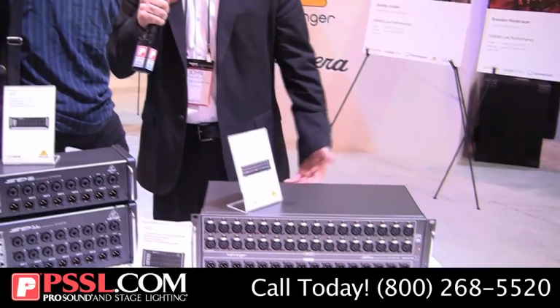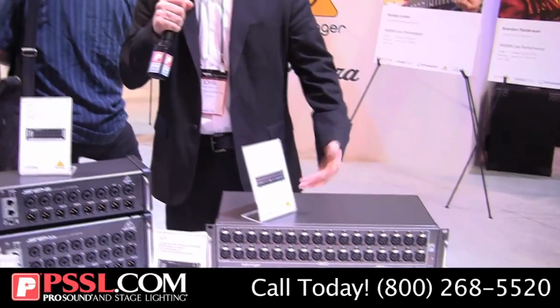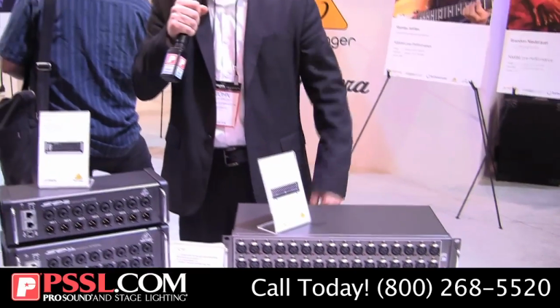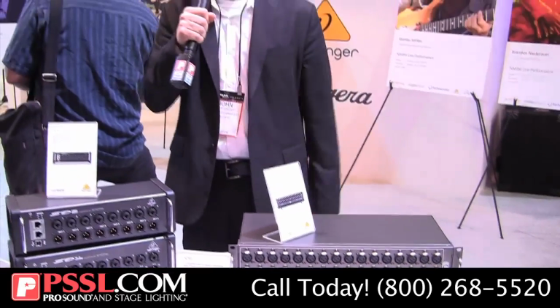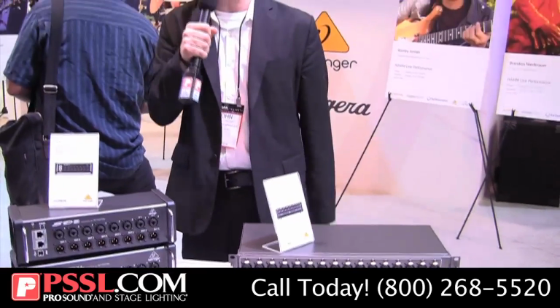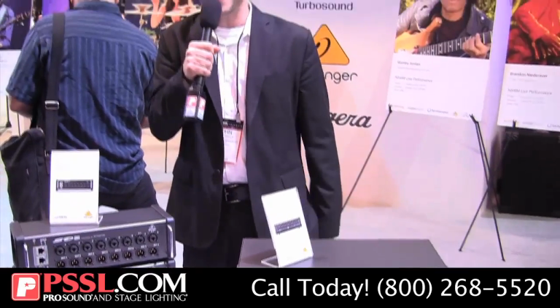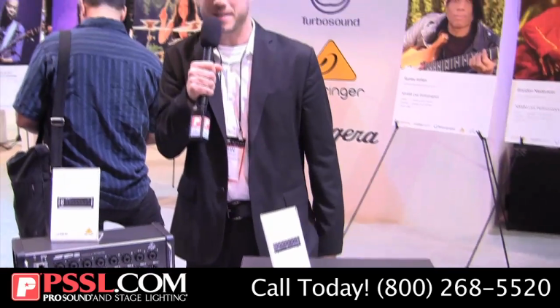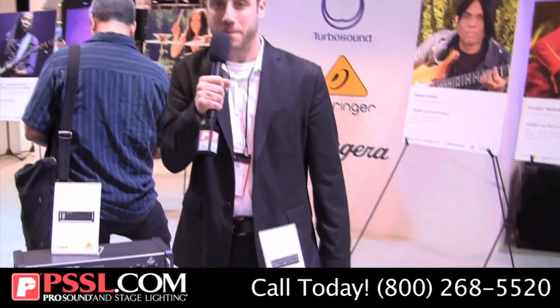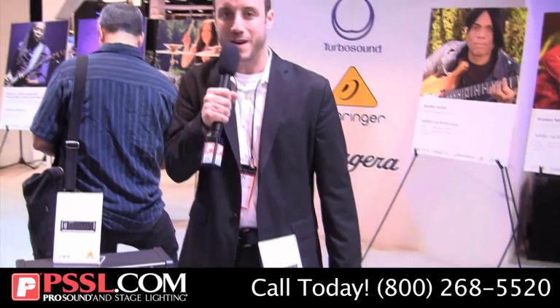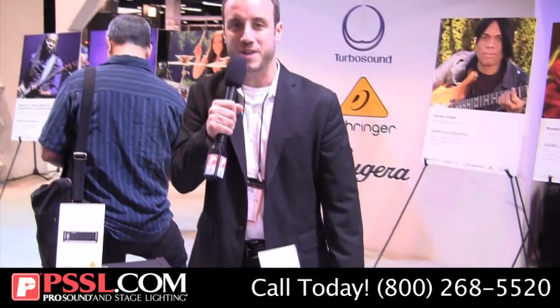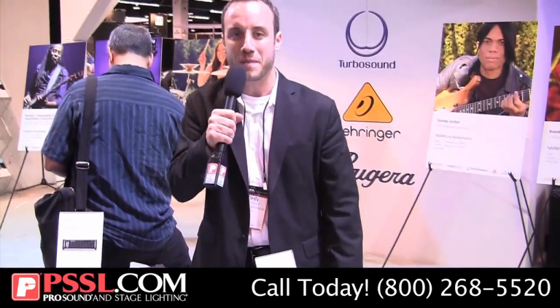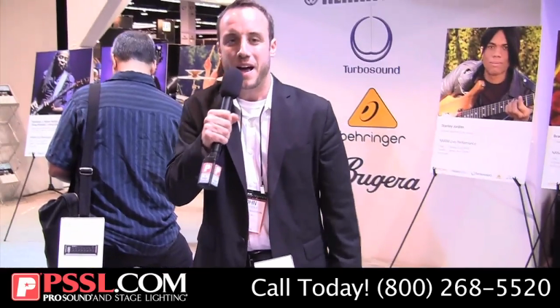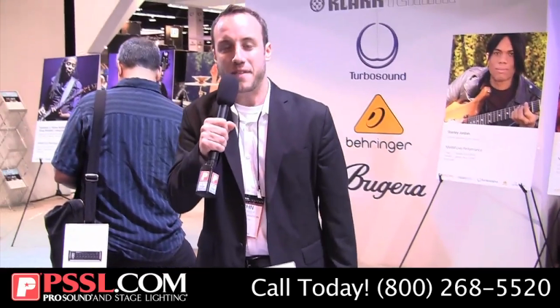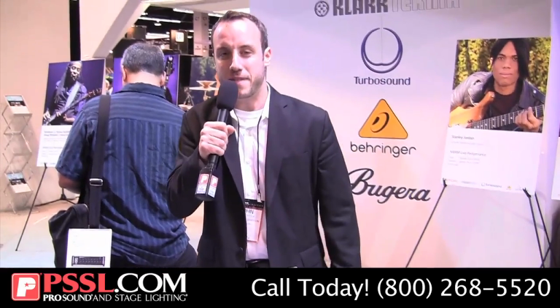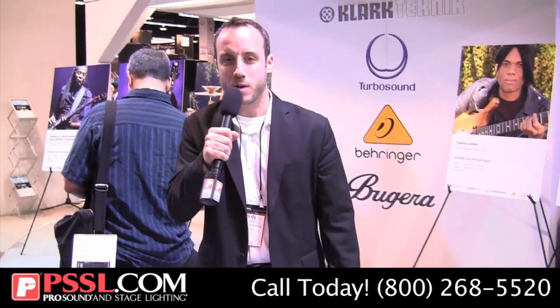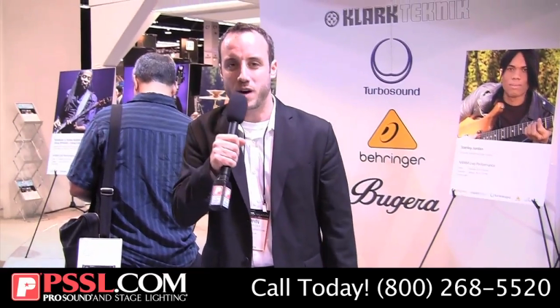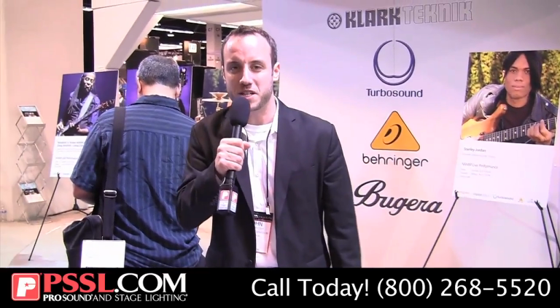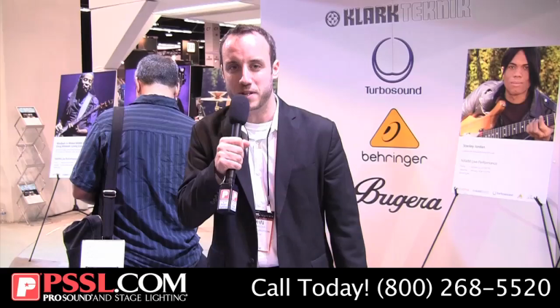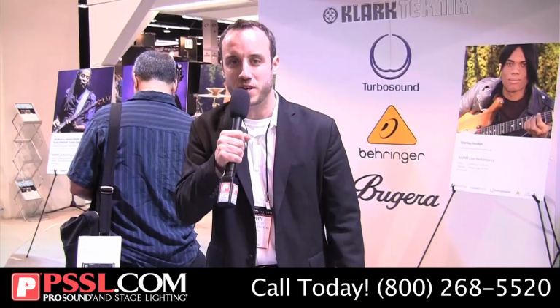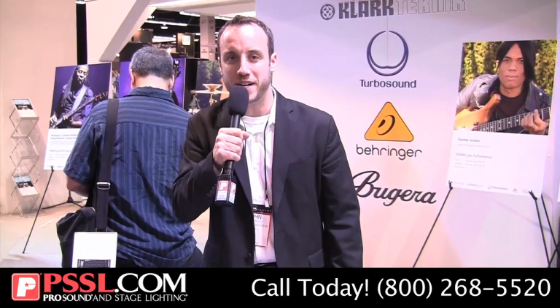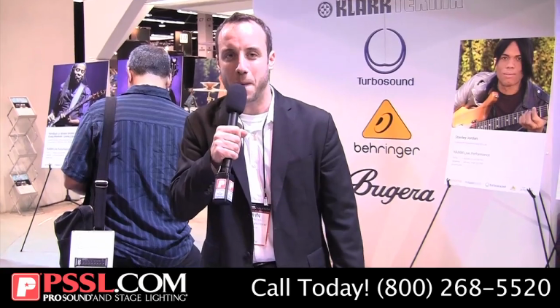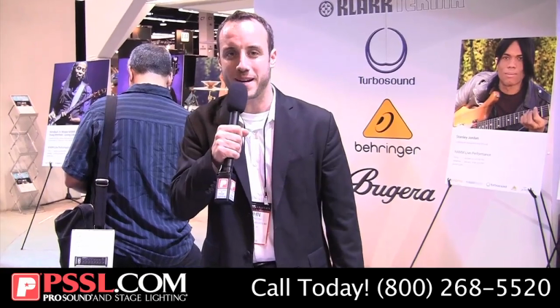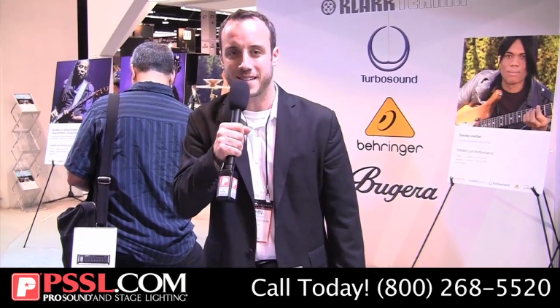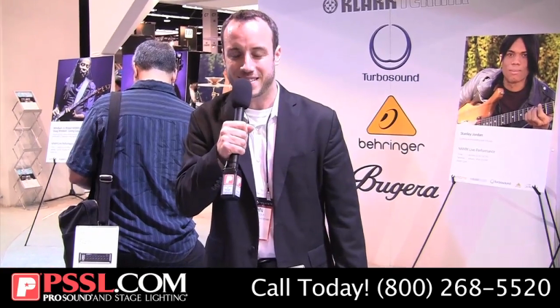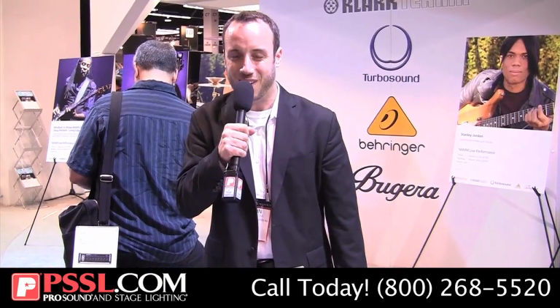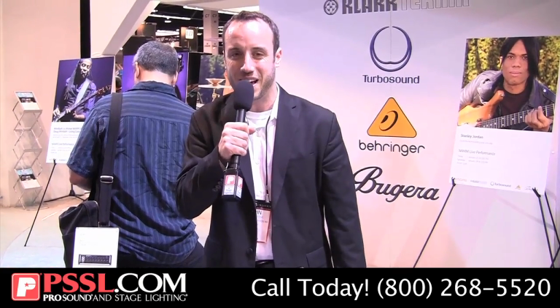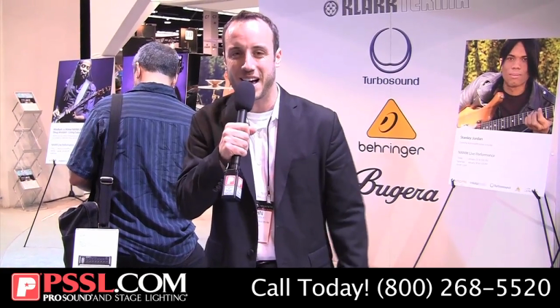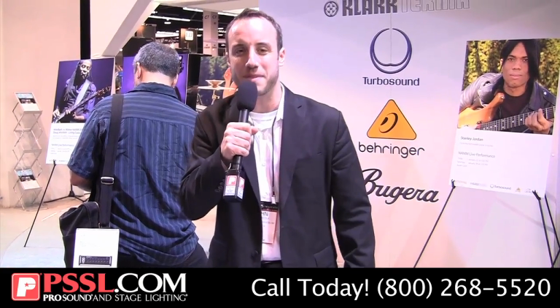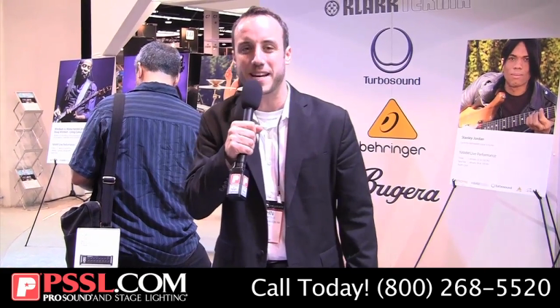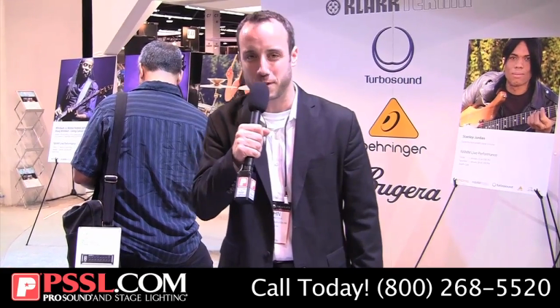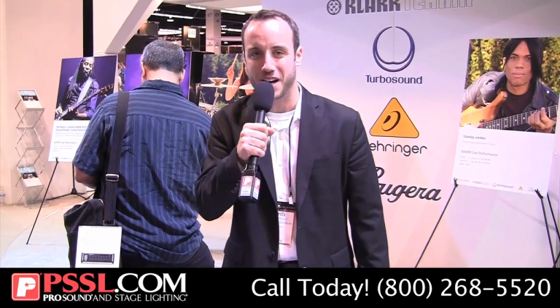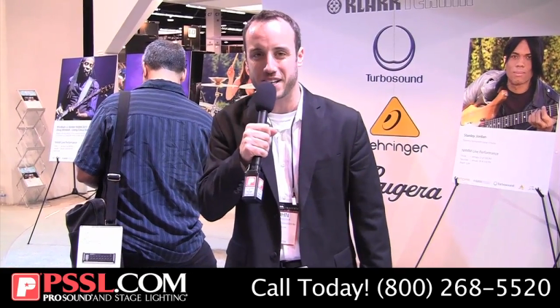These are new stage boxes from Behringer. If you have any more questions be sure to check out pssl.com and thanks for watching.